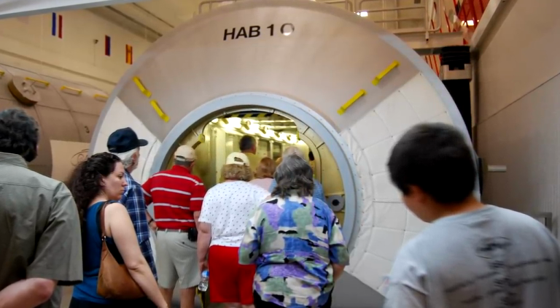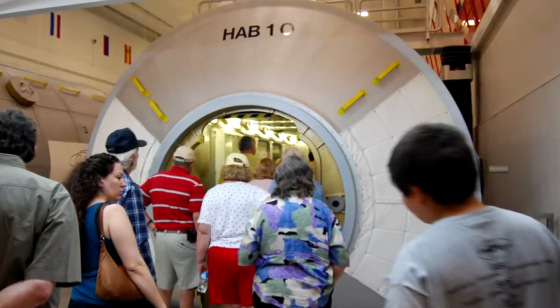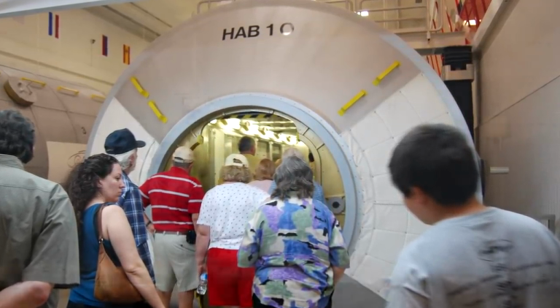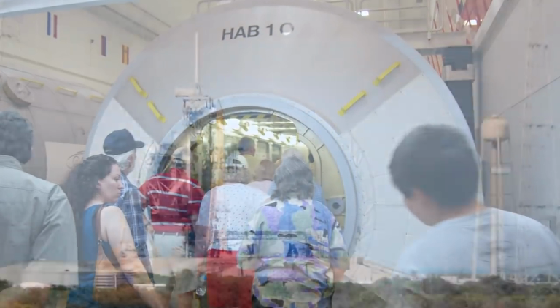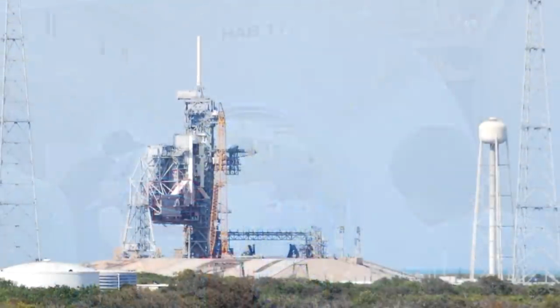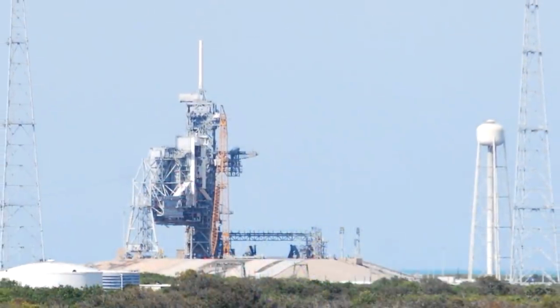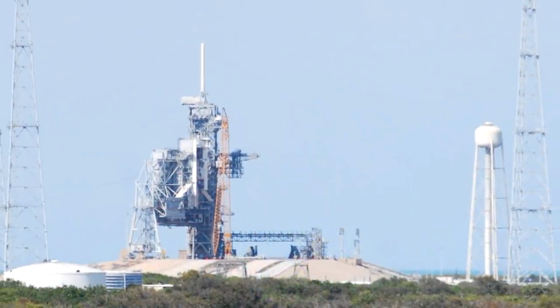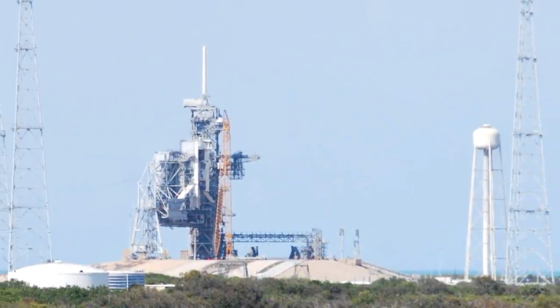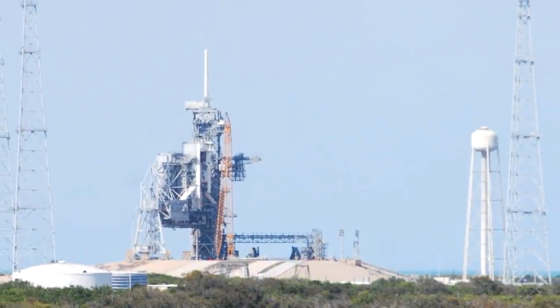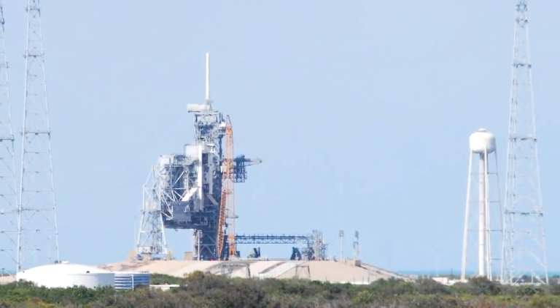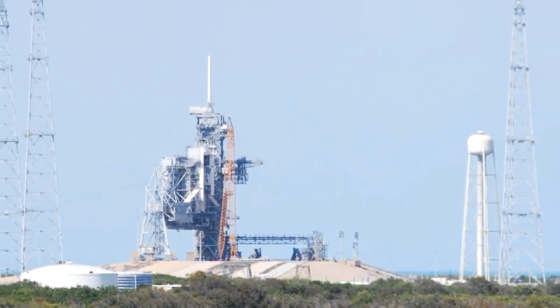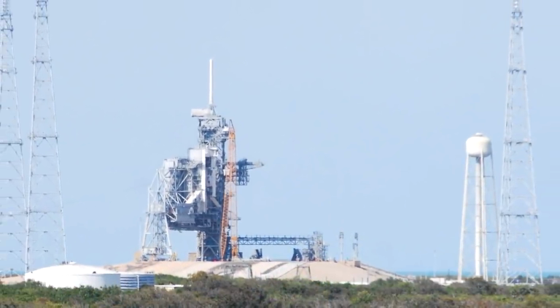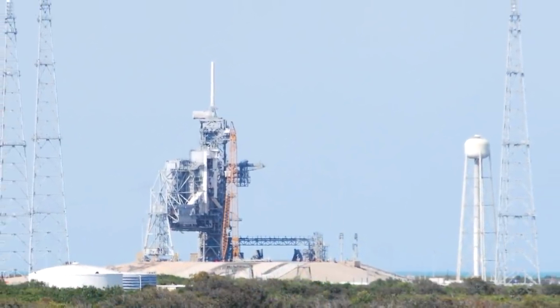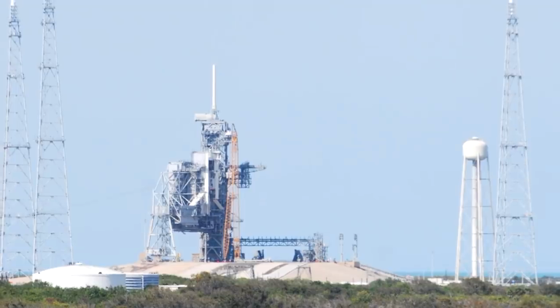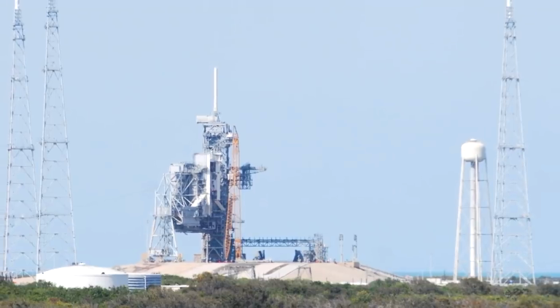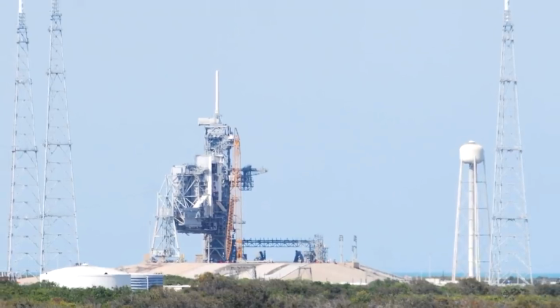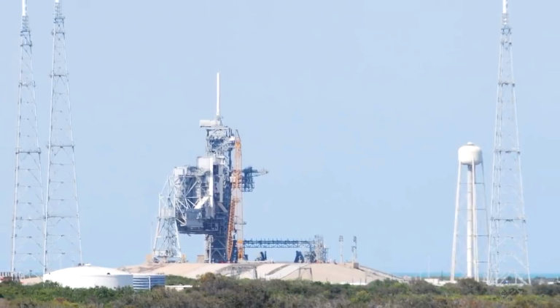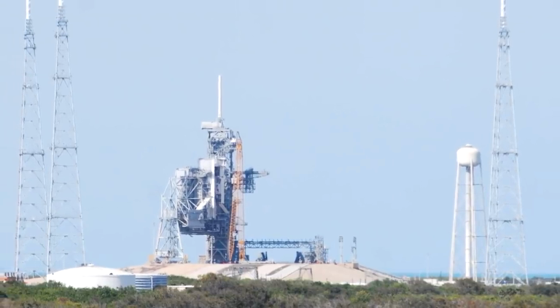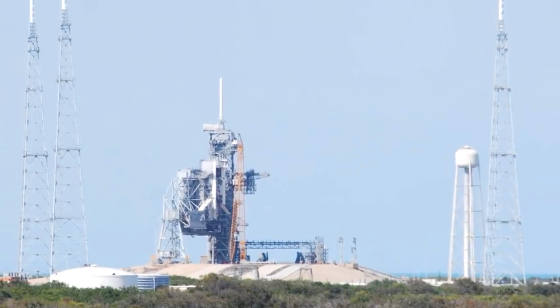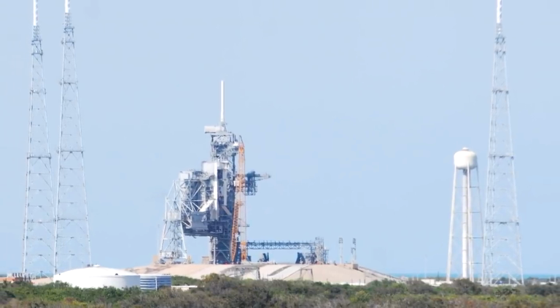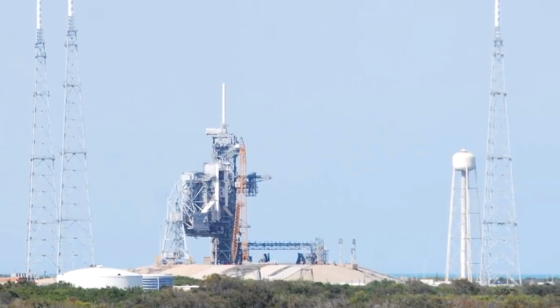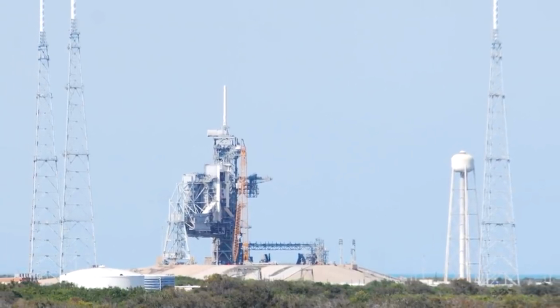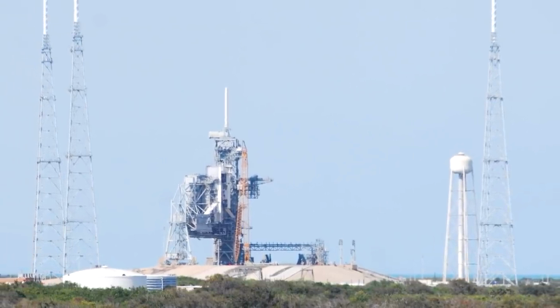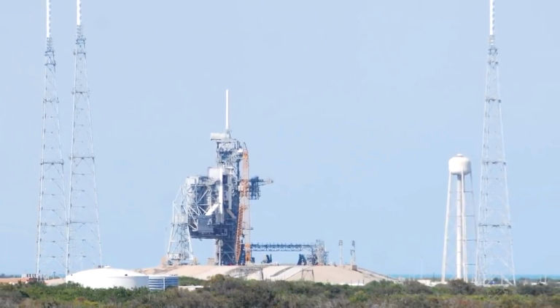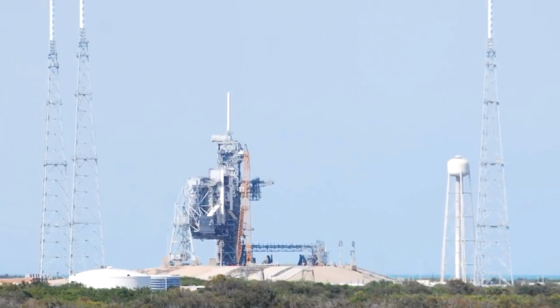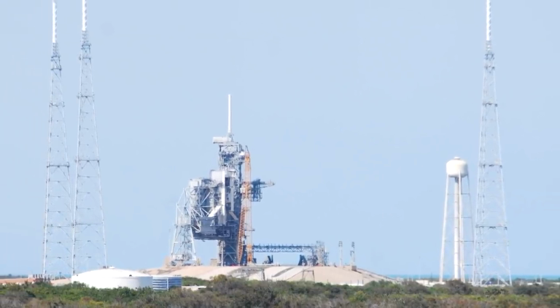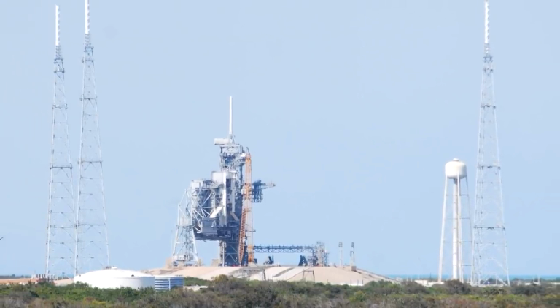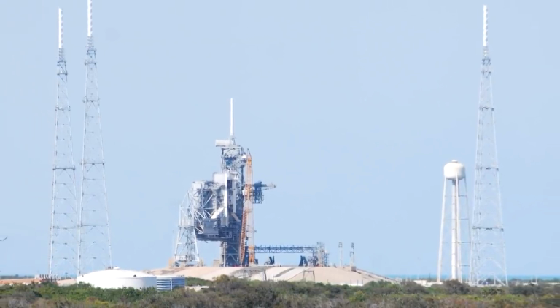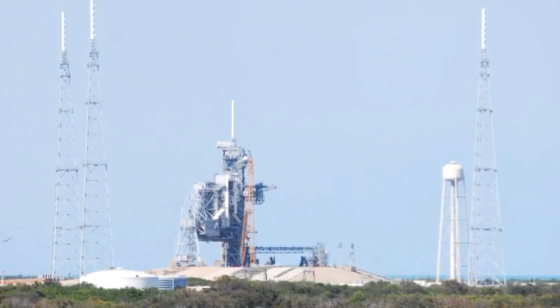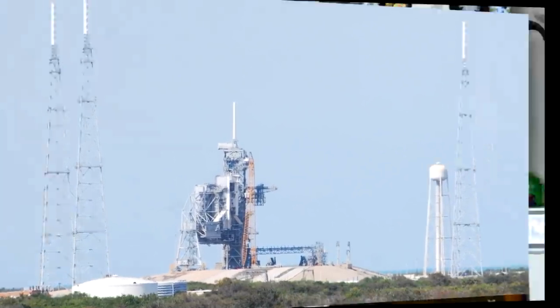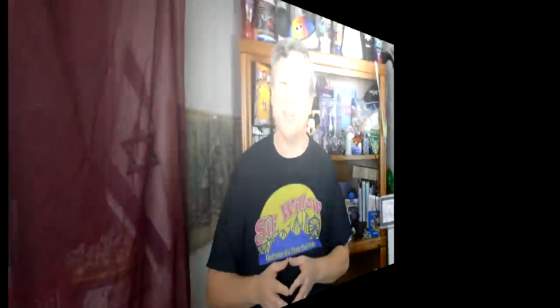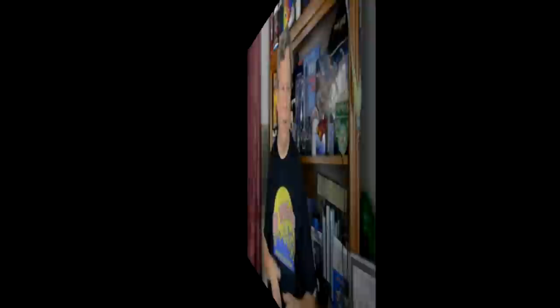Who knows? You might even be there on a day that they launch one, and then you get to watch it up close and personal.